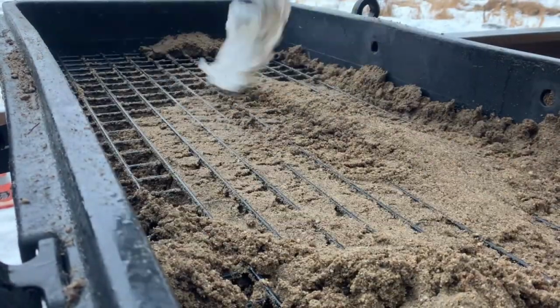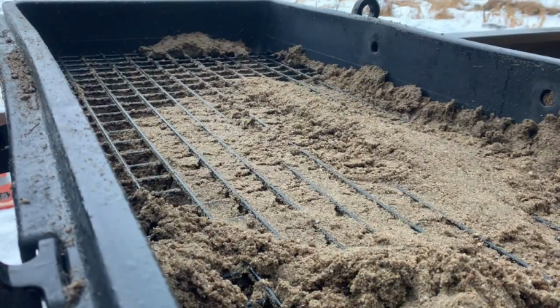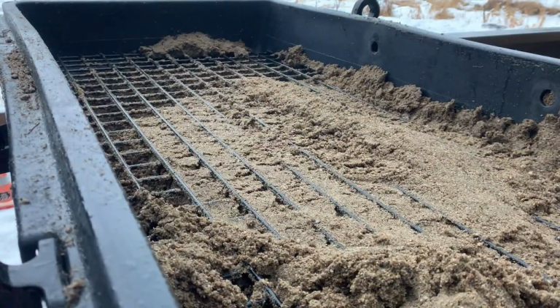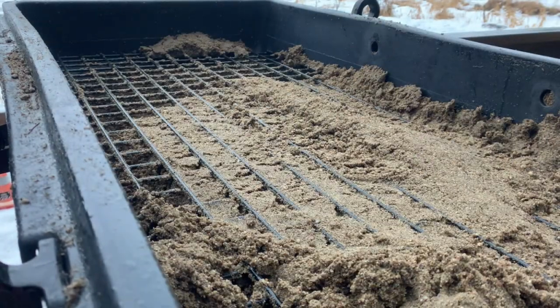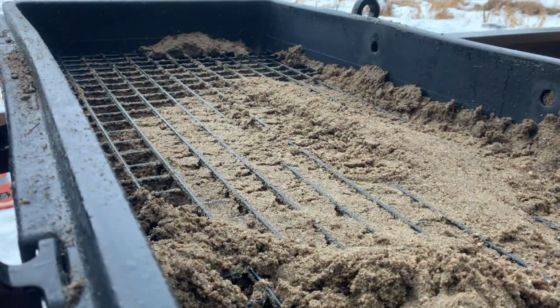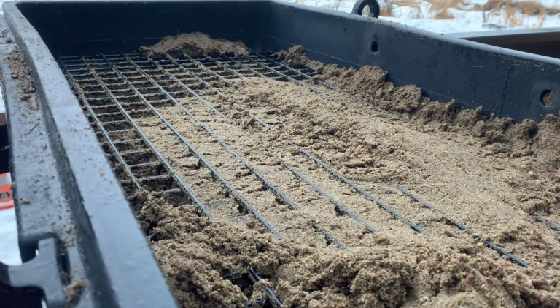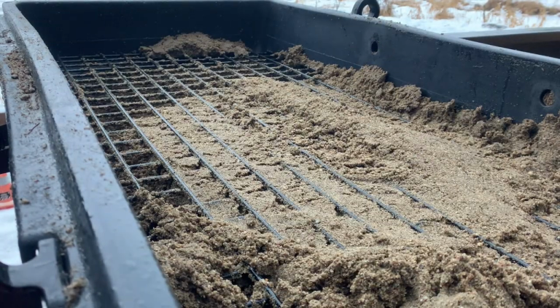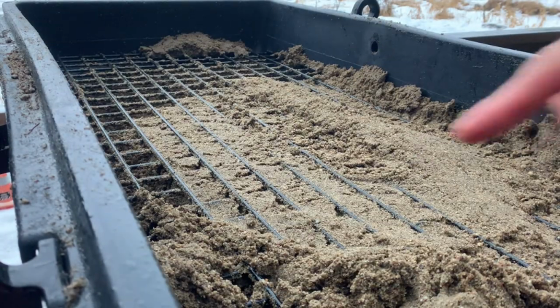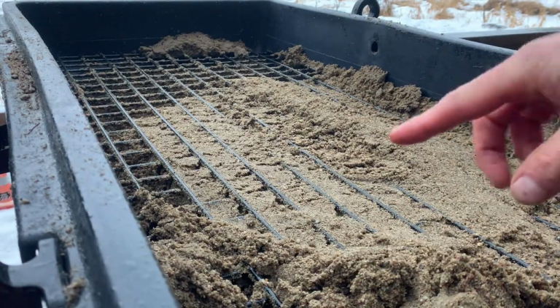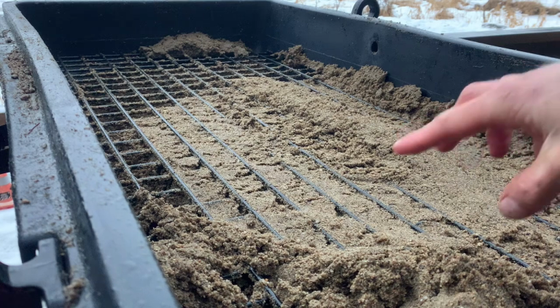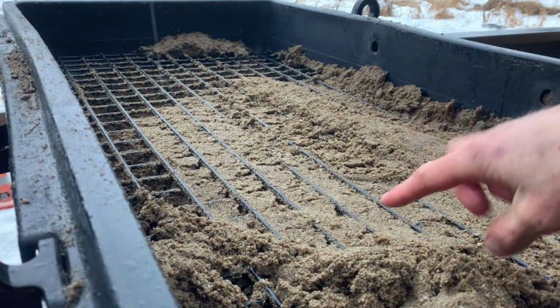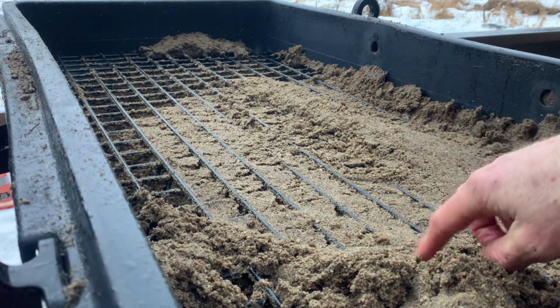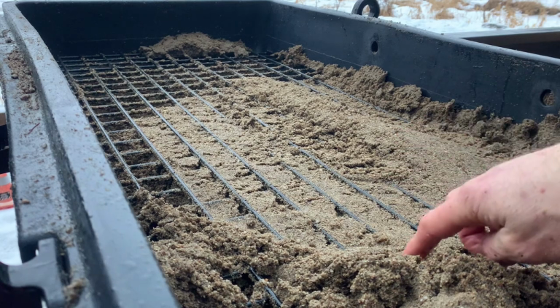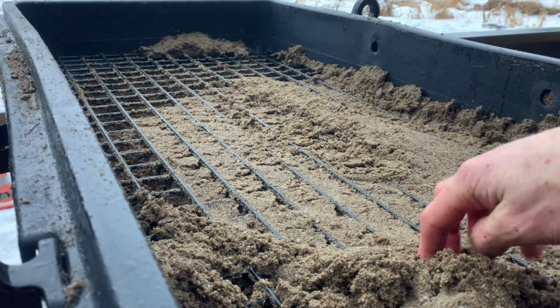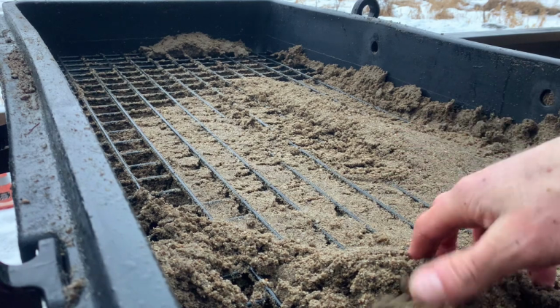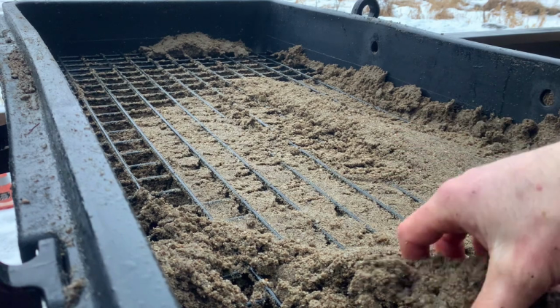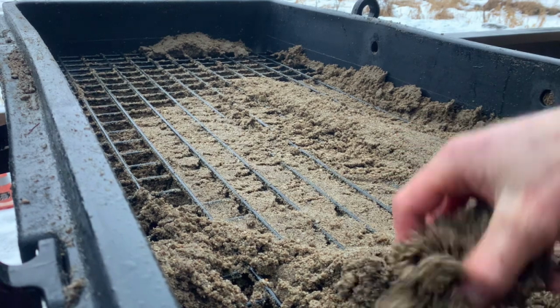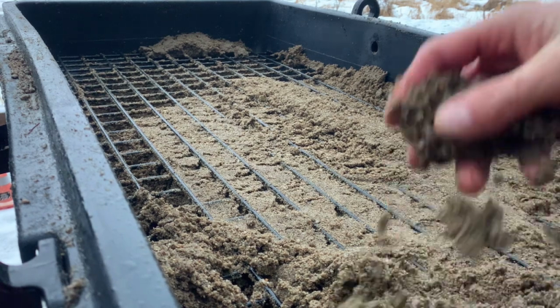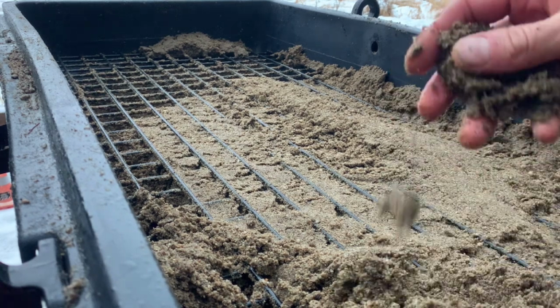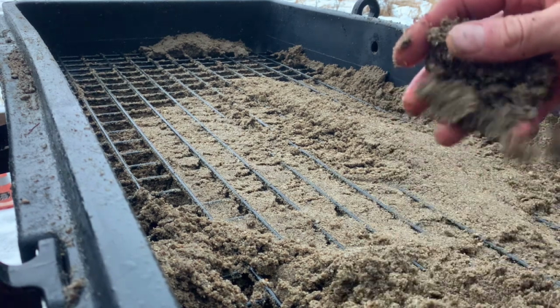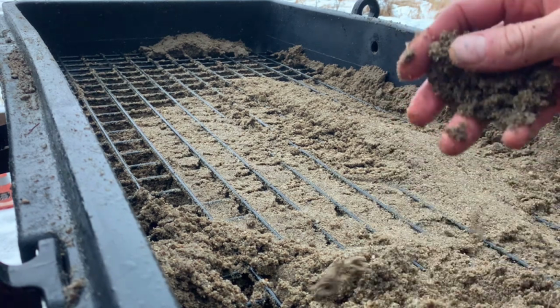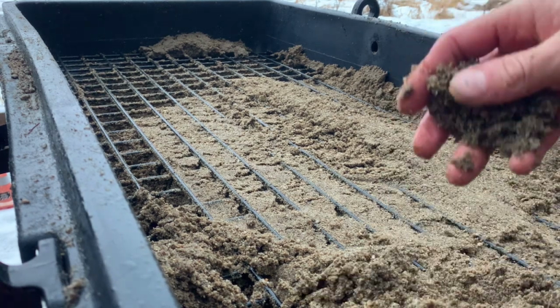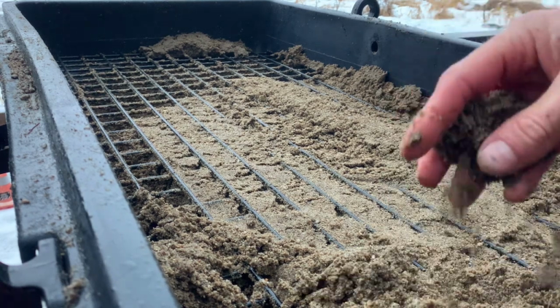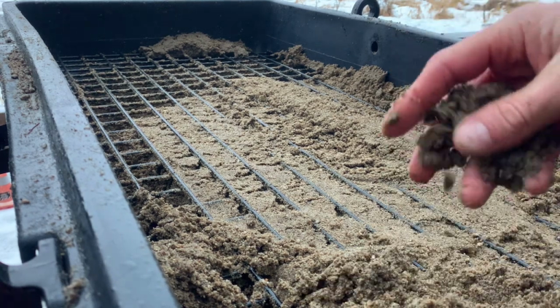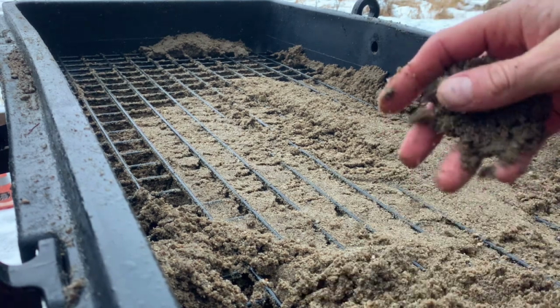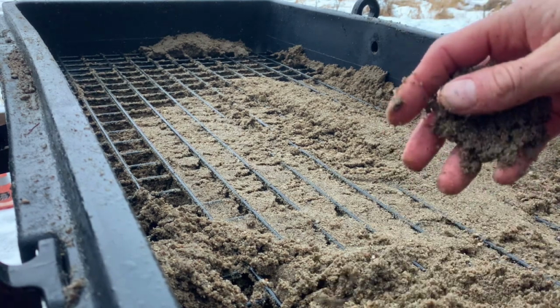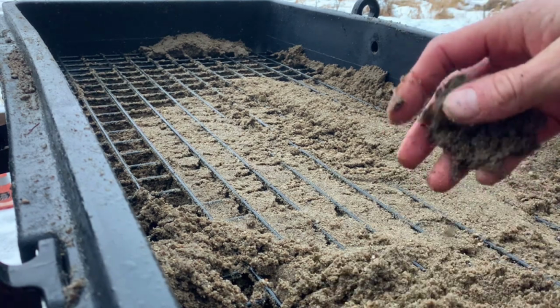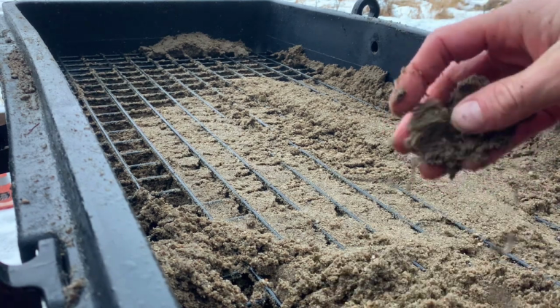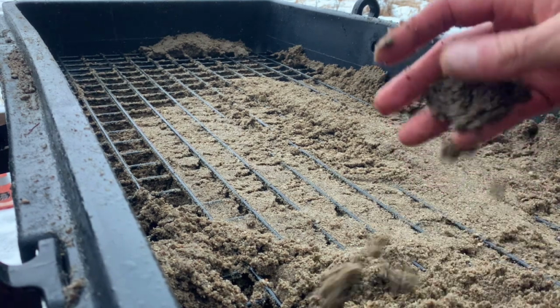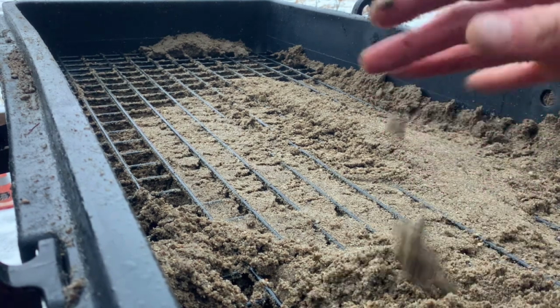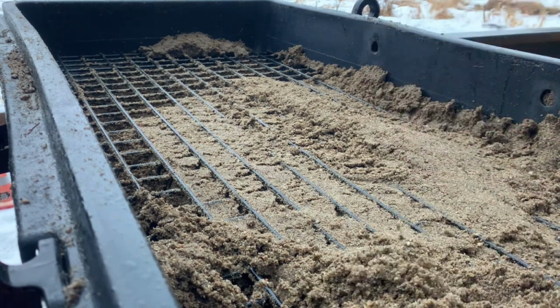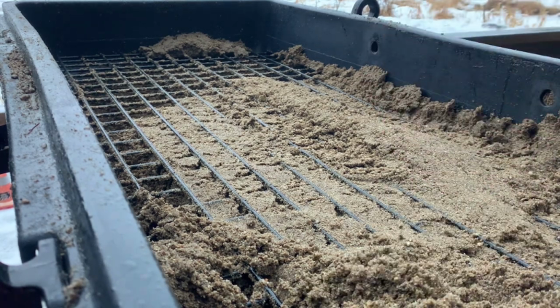Look how wet that is — and it's doing it no problem. Pretty crazy.